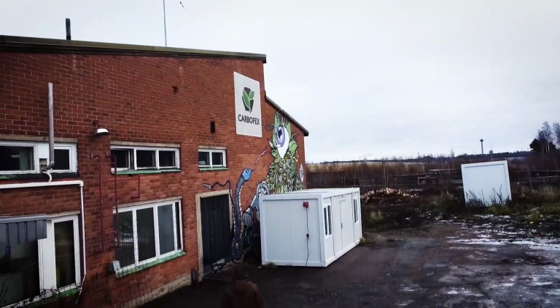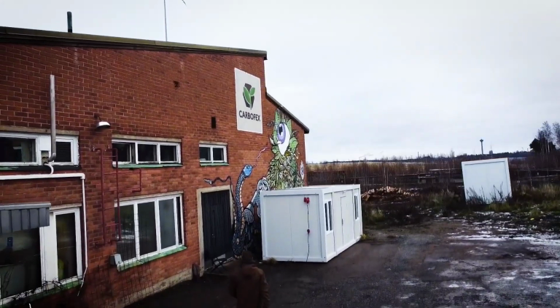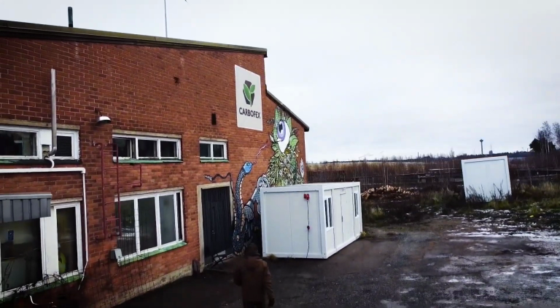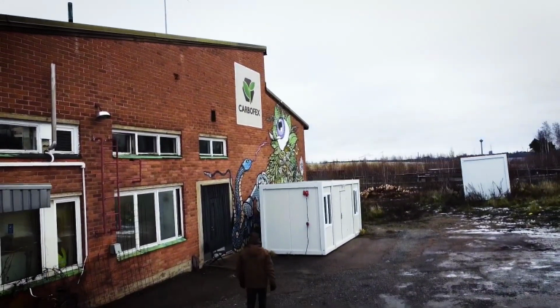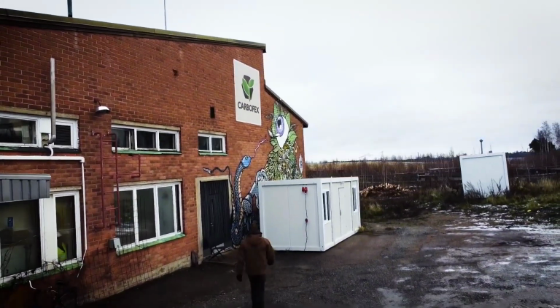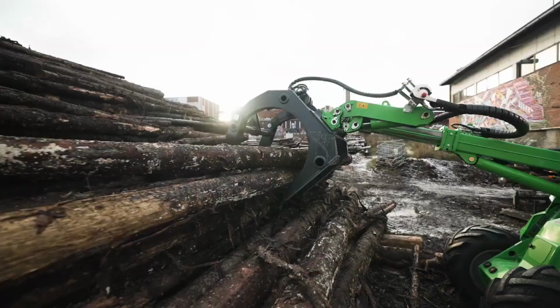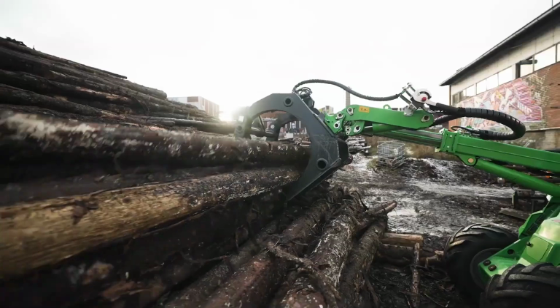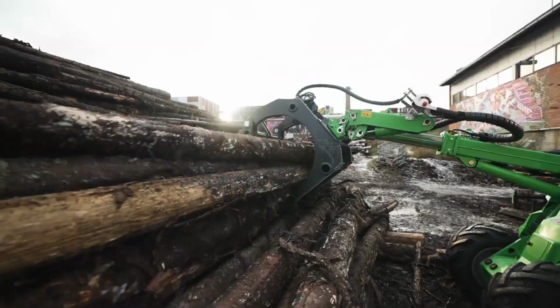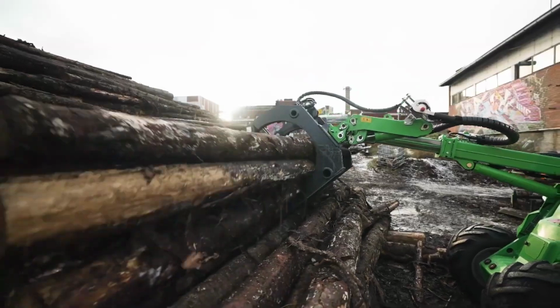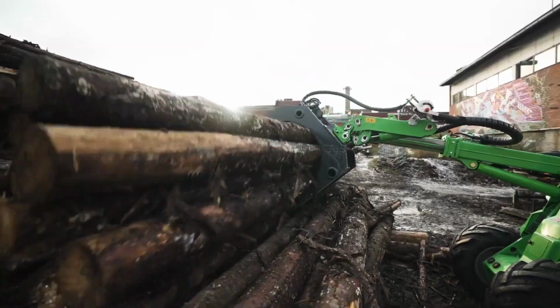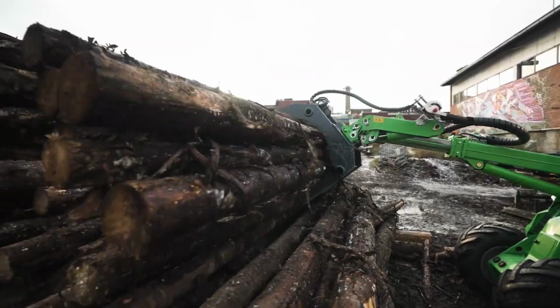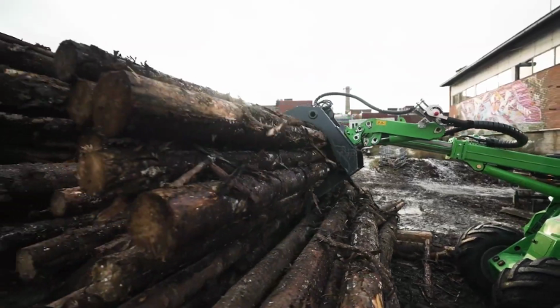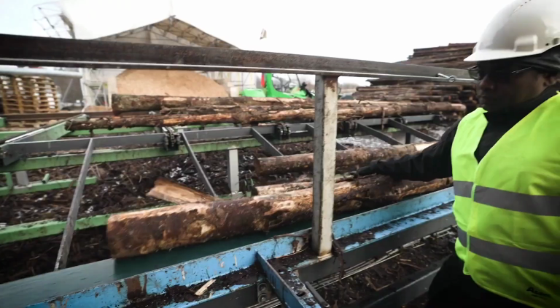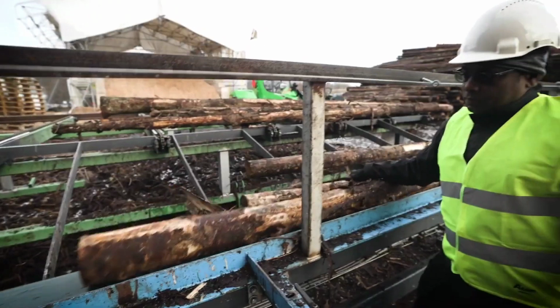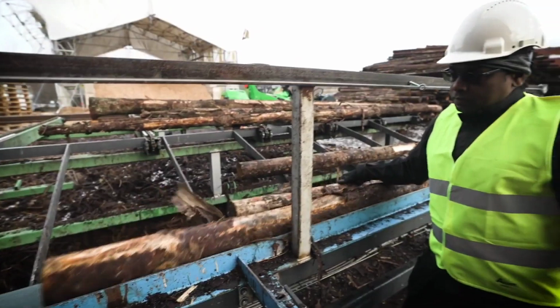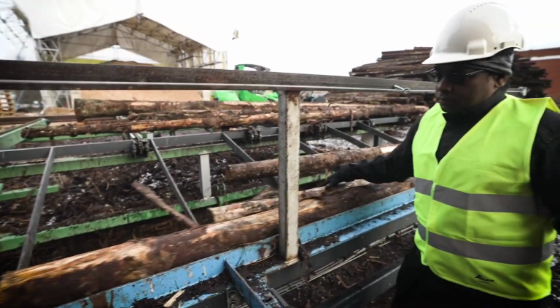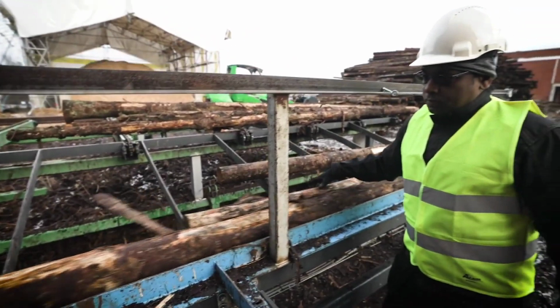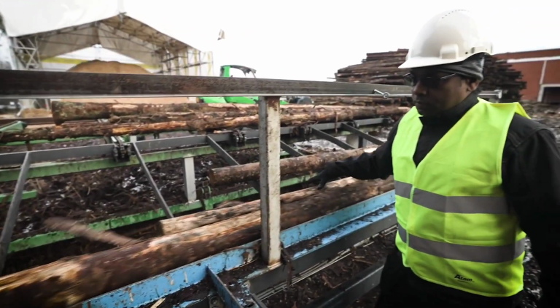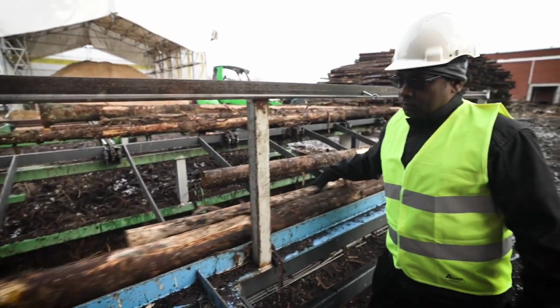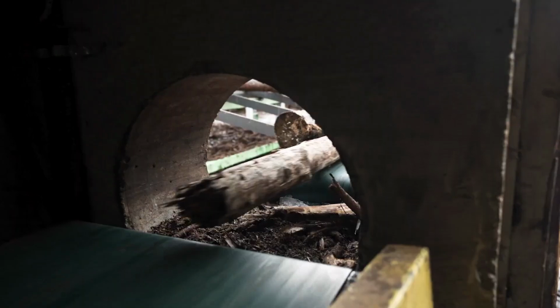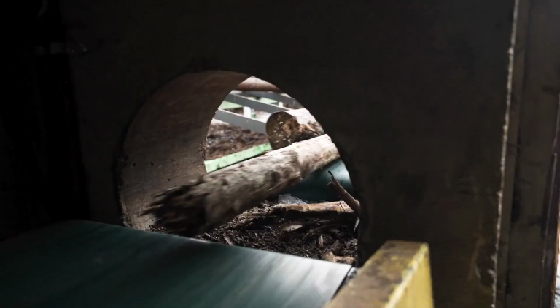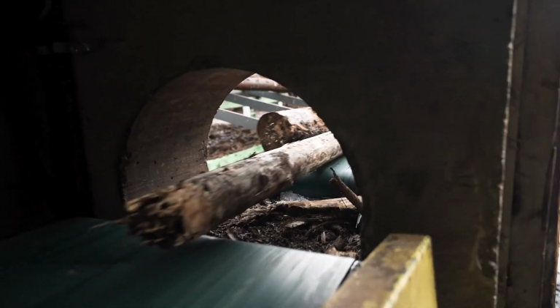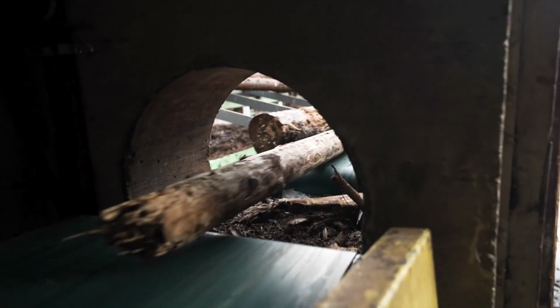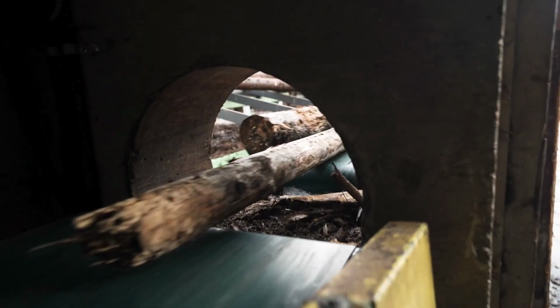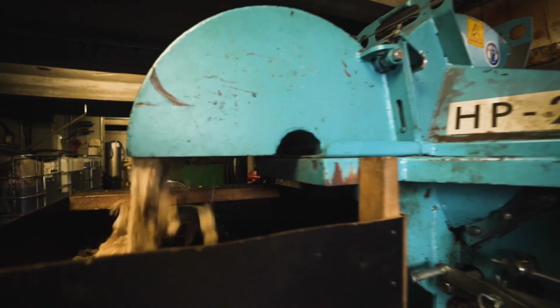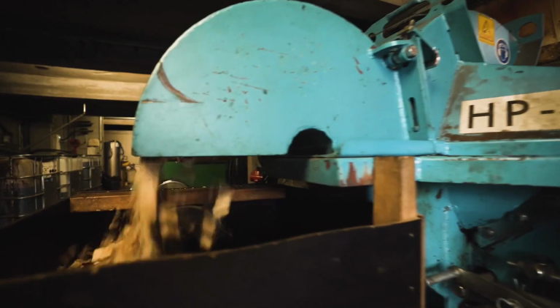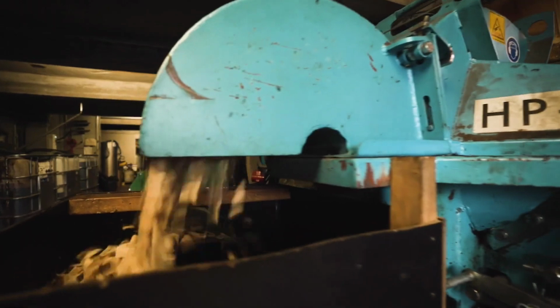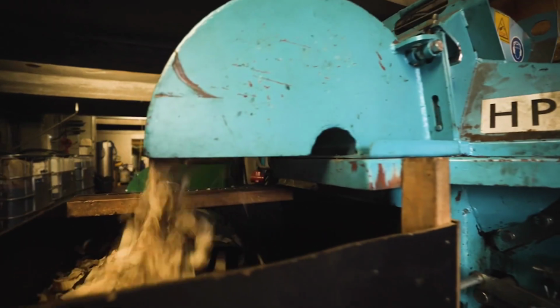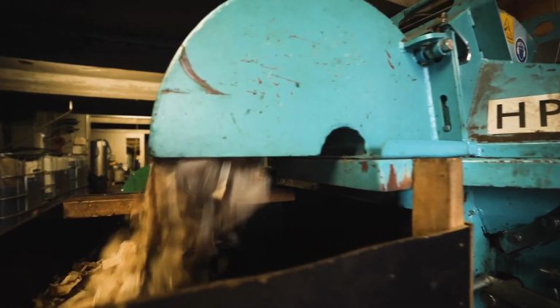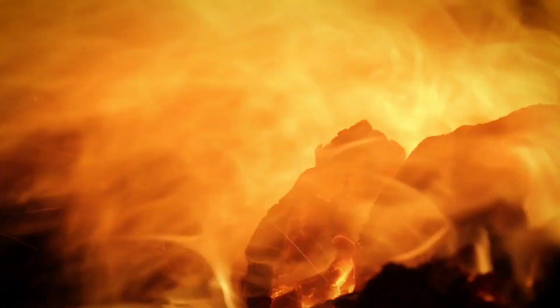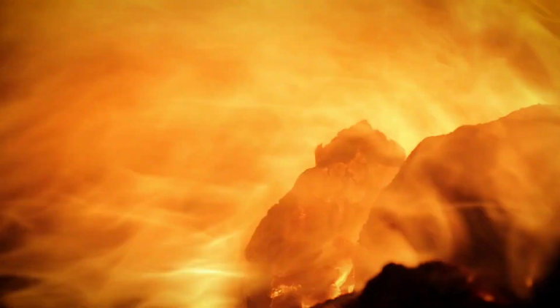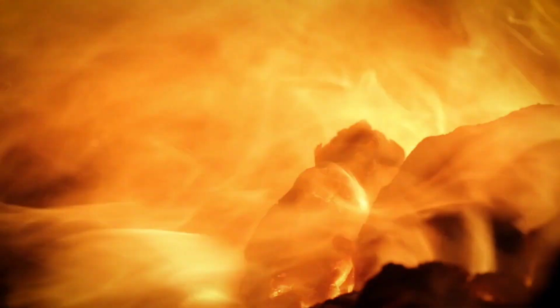Those are then transported to our factory where we chip them and dry them before we feed them into the carbonizer.